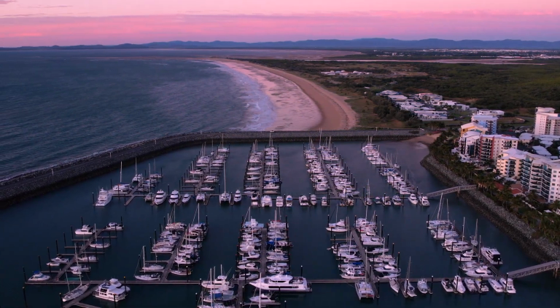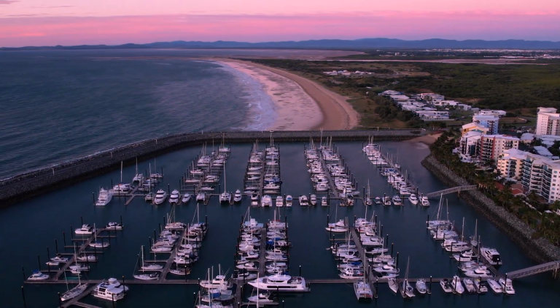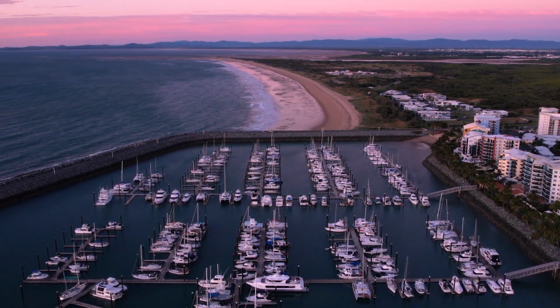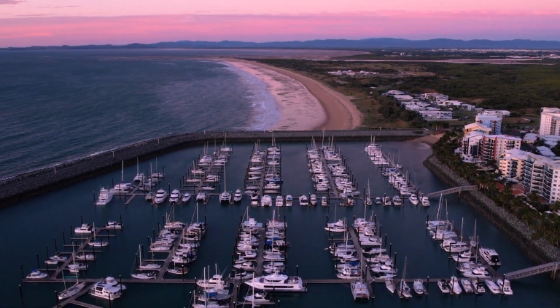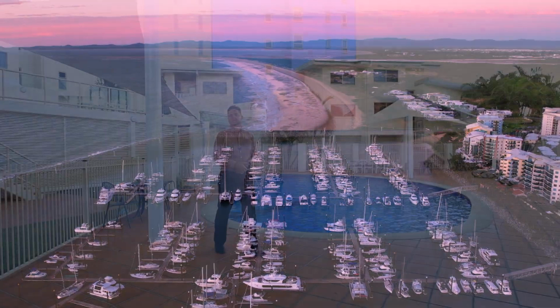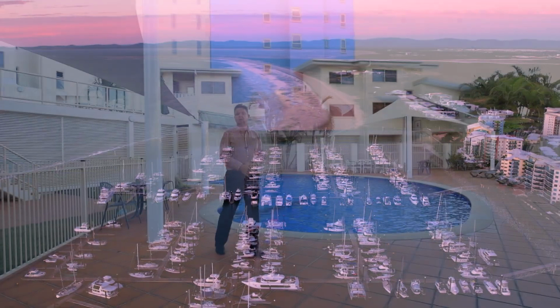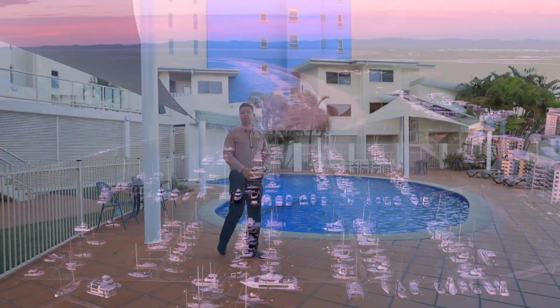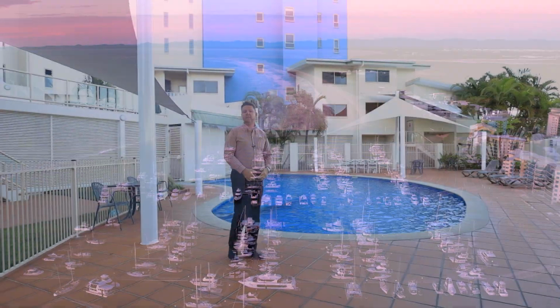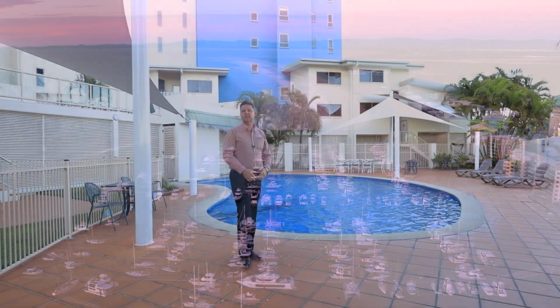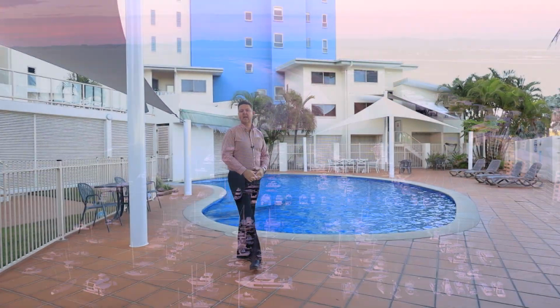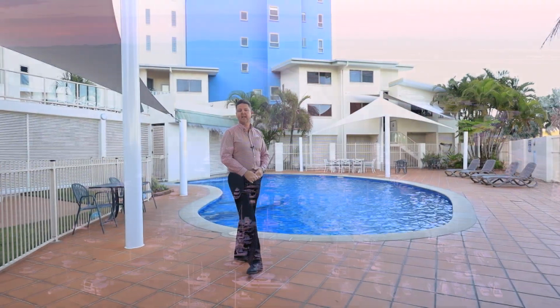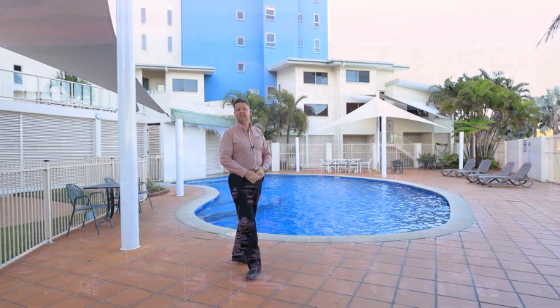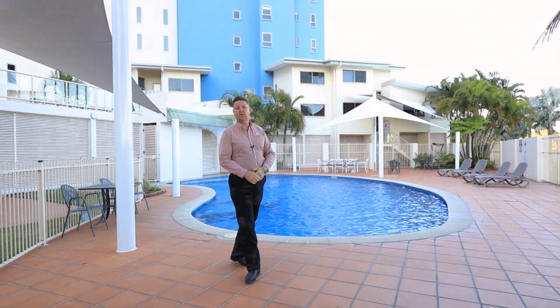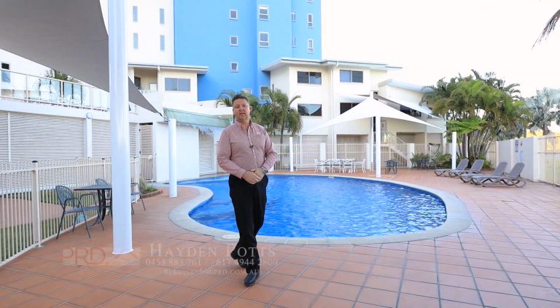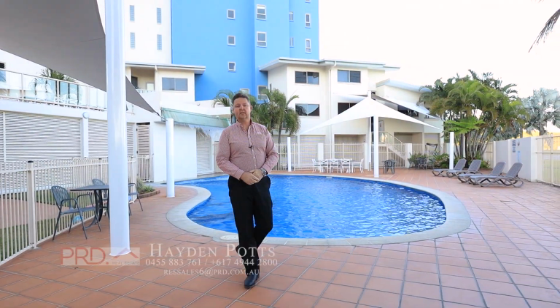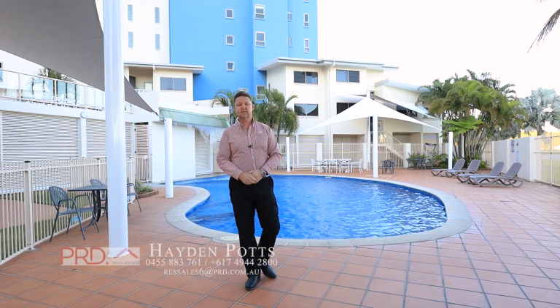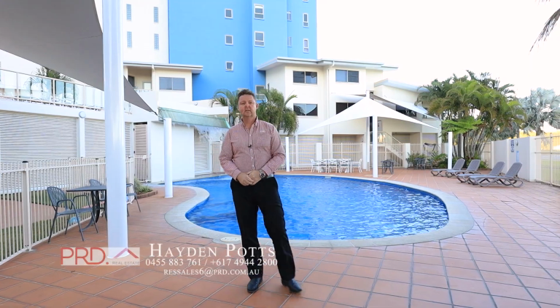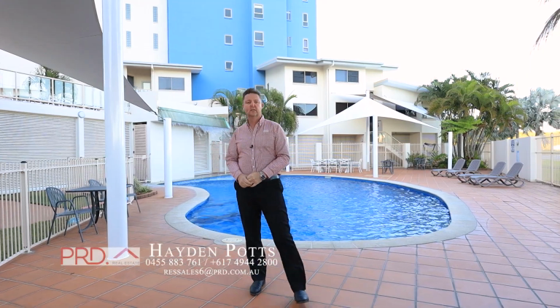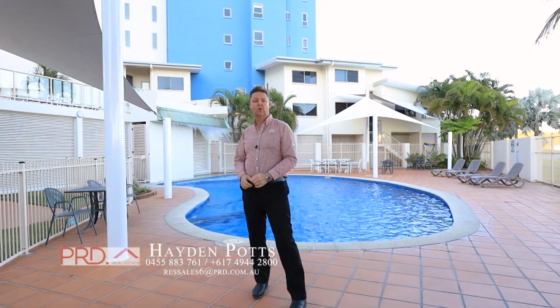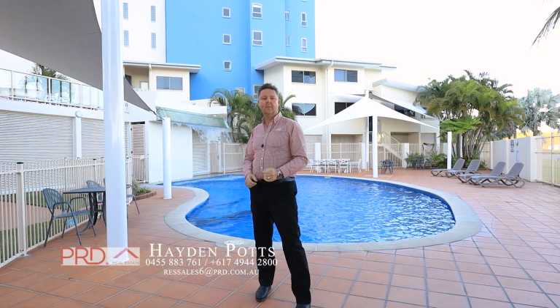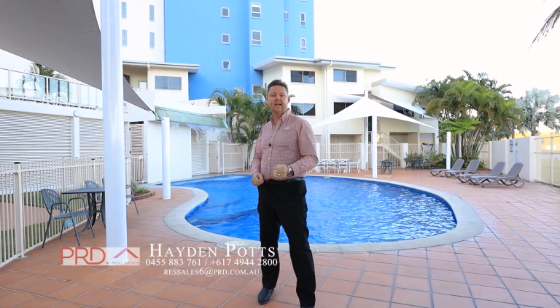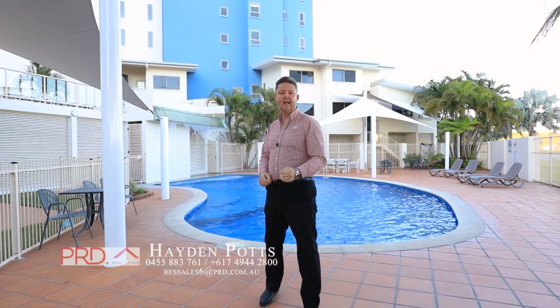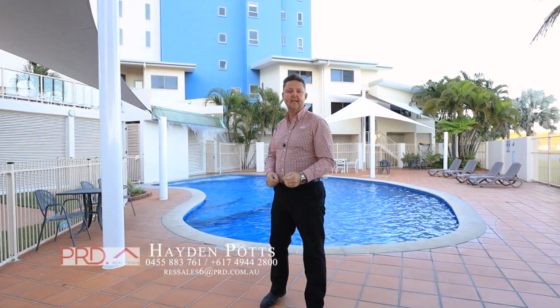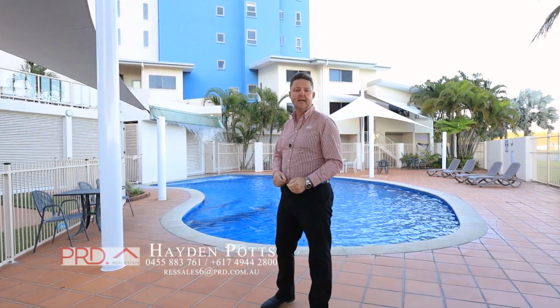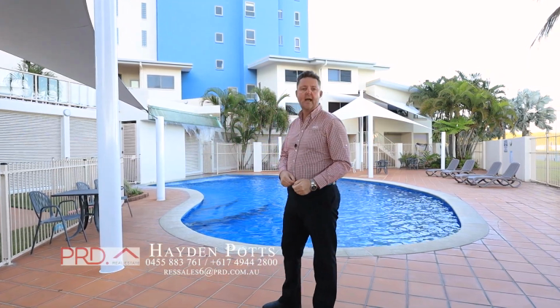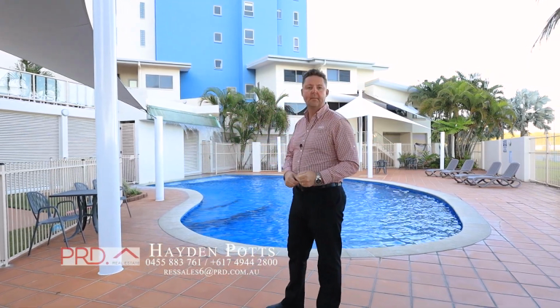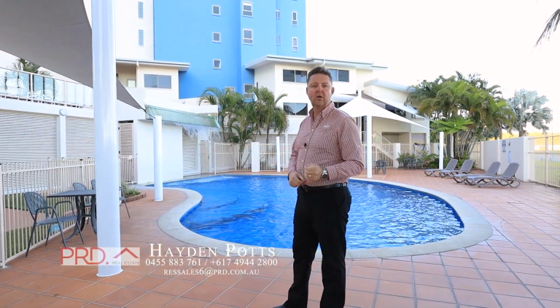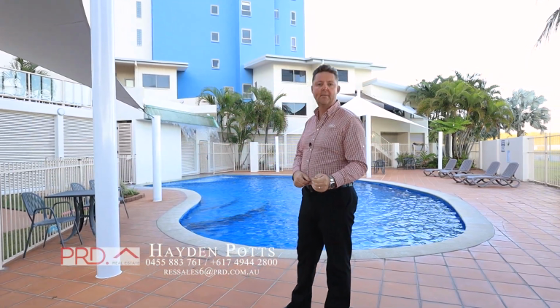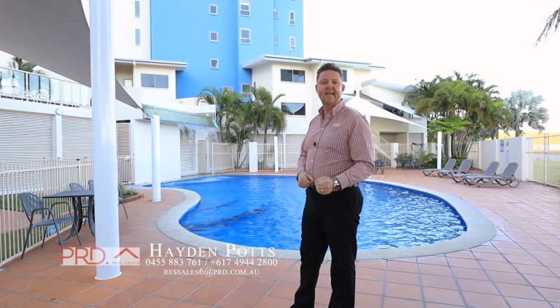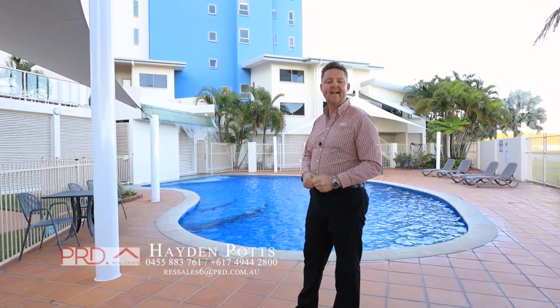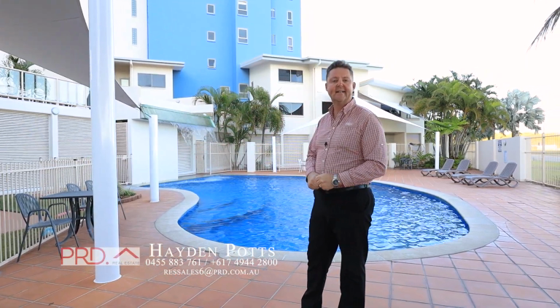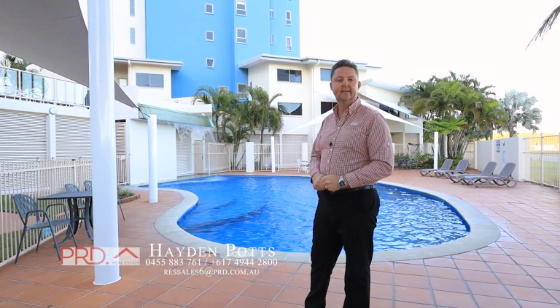Resort style living at its finest. Call me today at Mackay PRD.